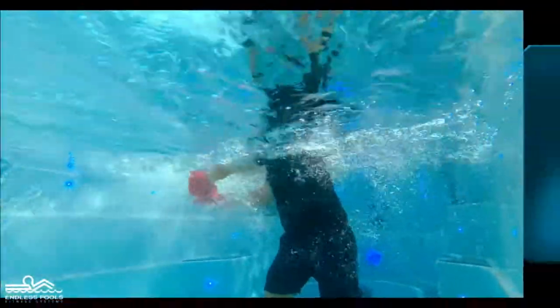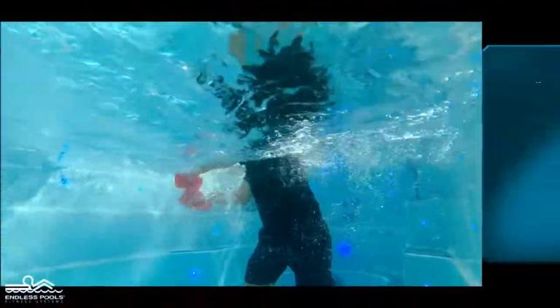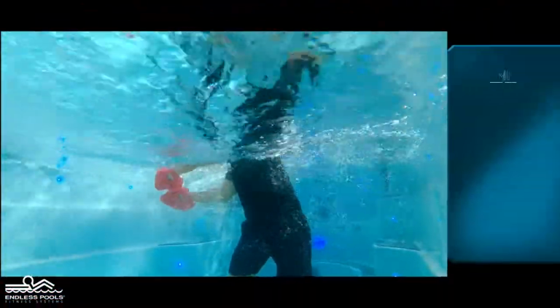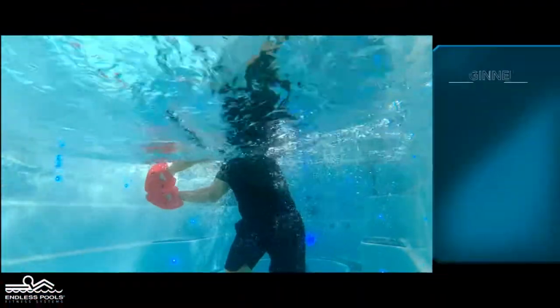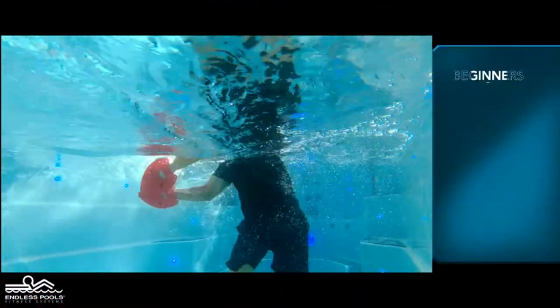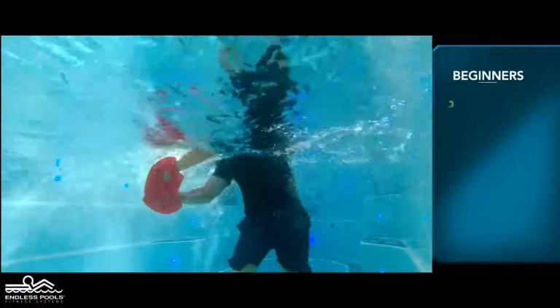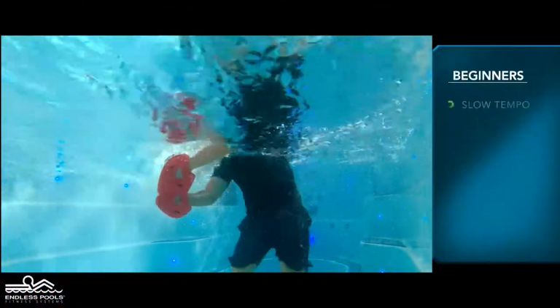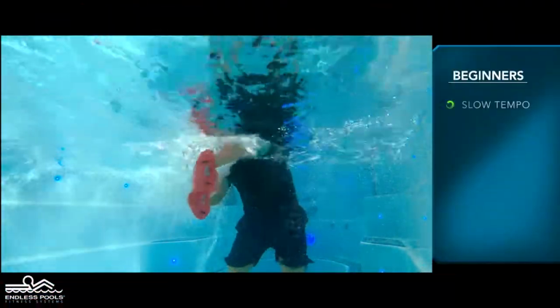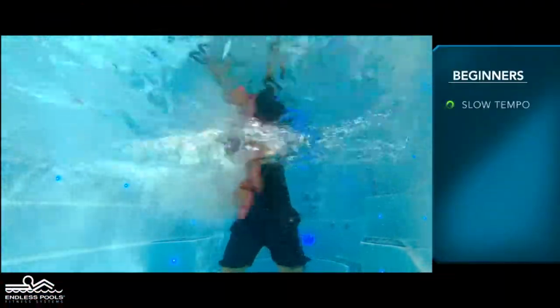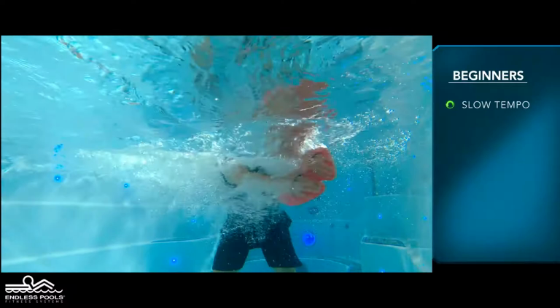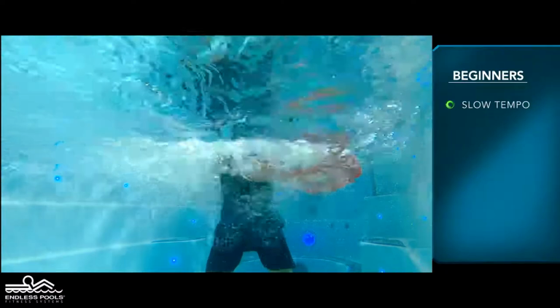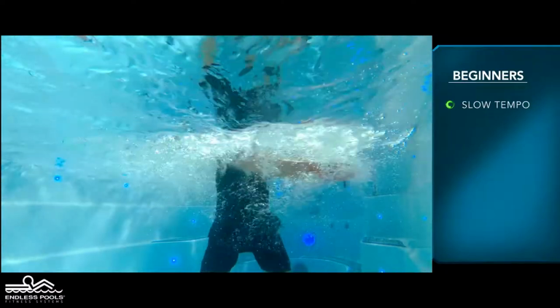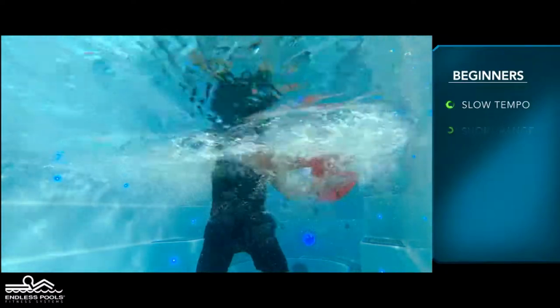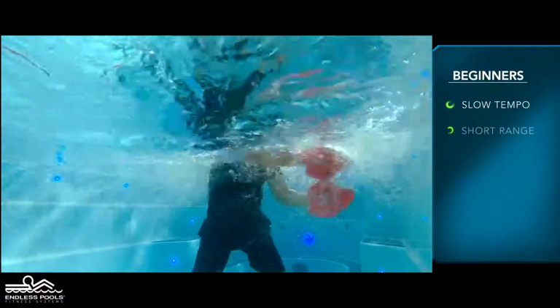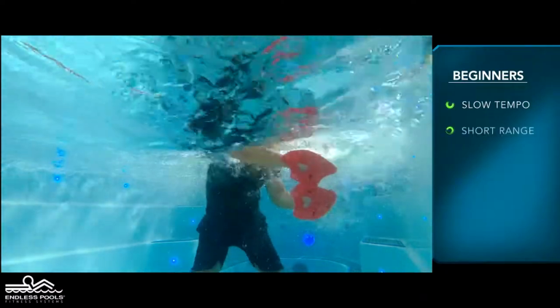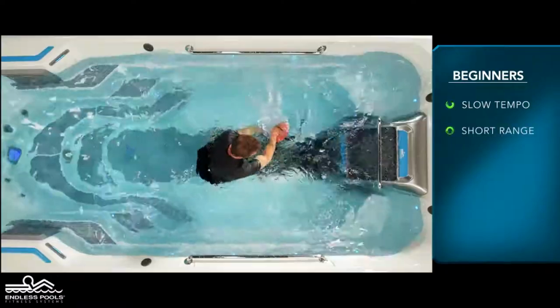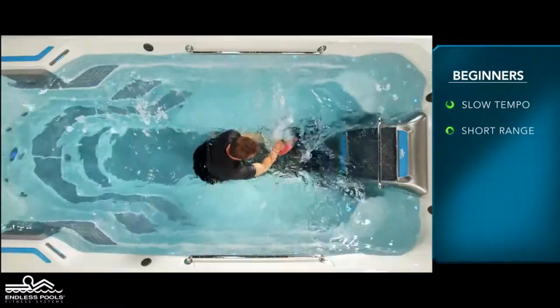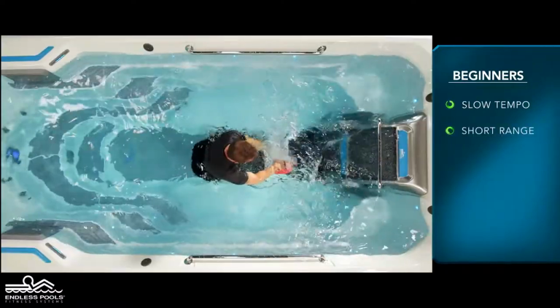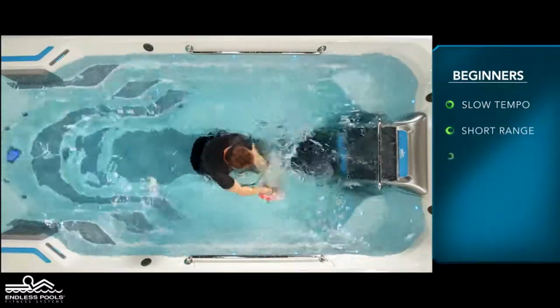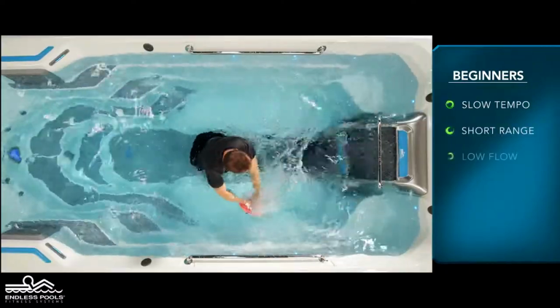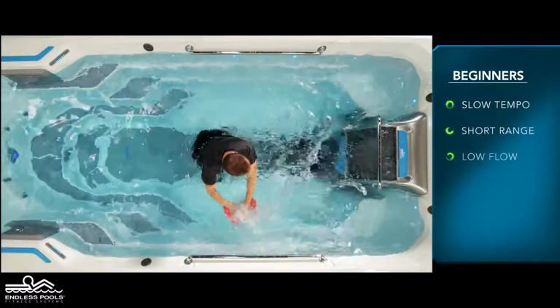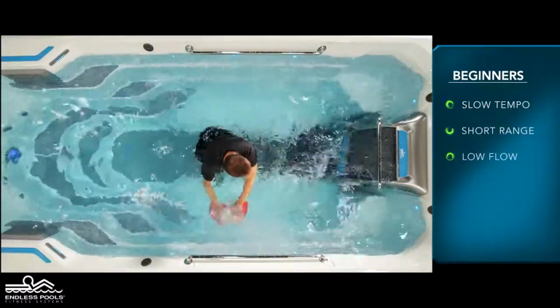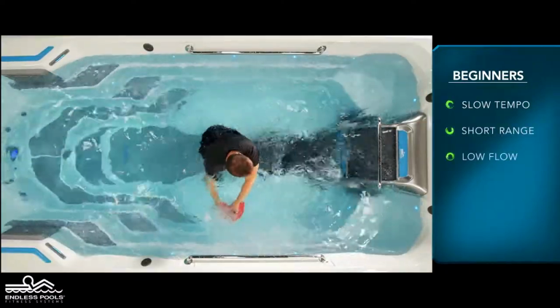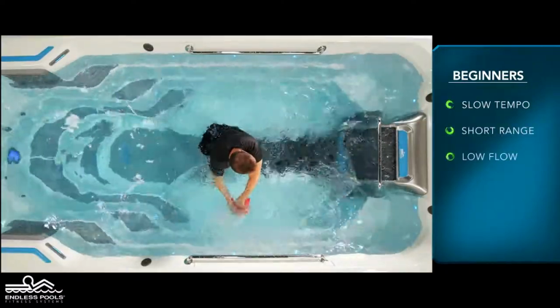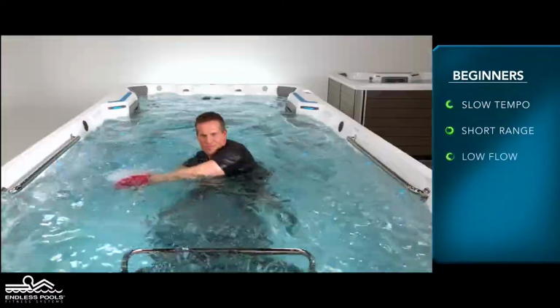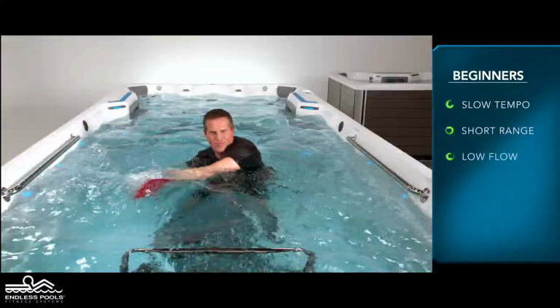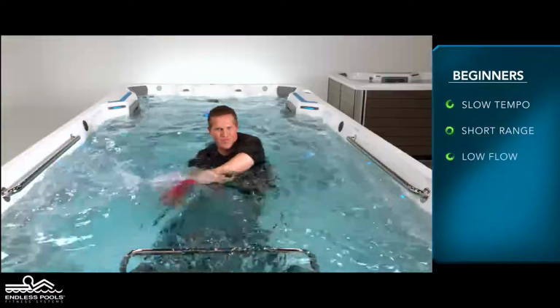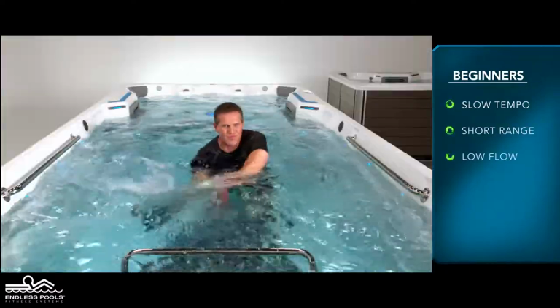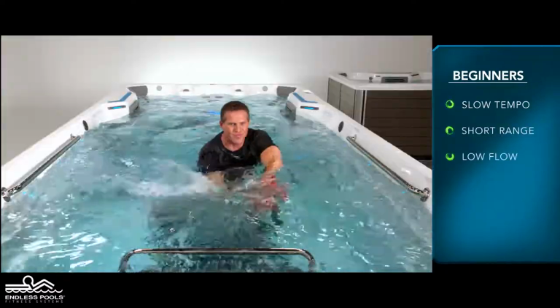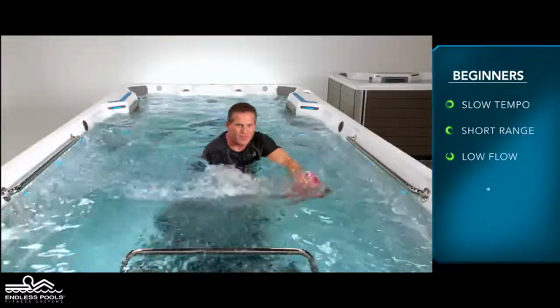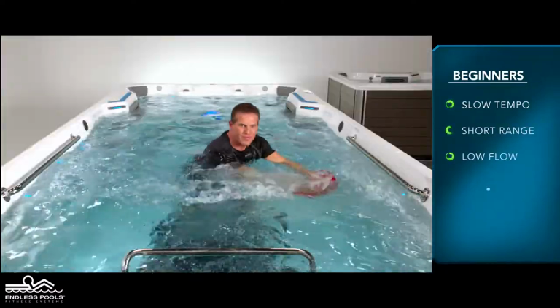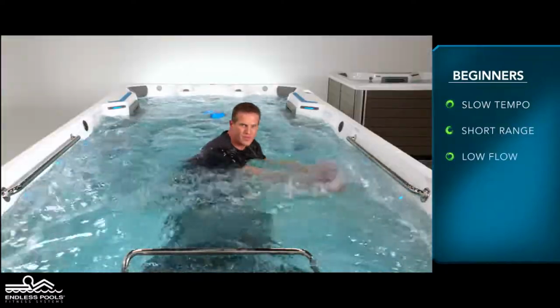For beginners, start with a slow tempo, shorter range of motion, and the pace set at a low flow.